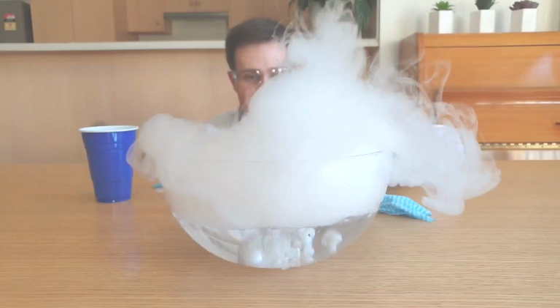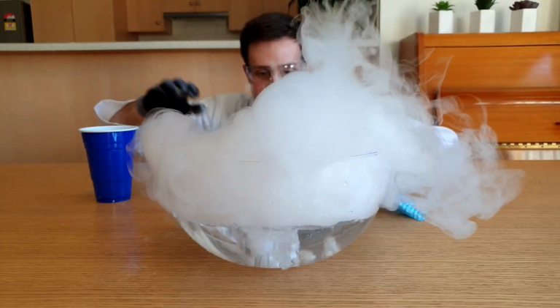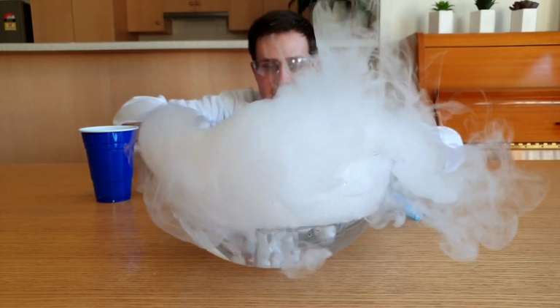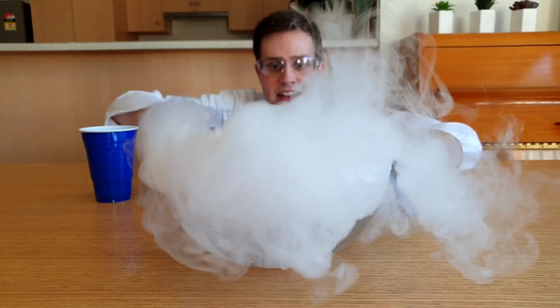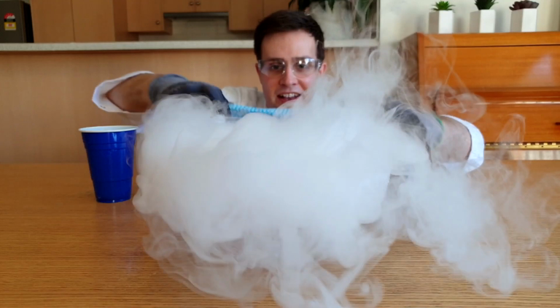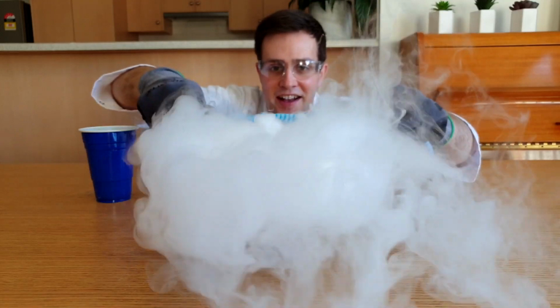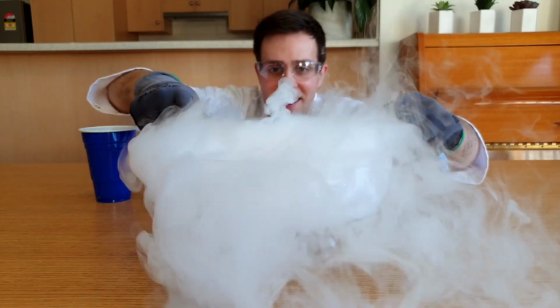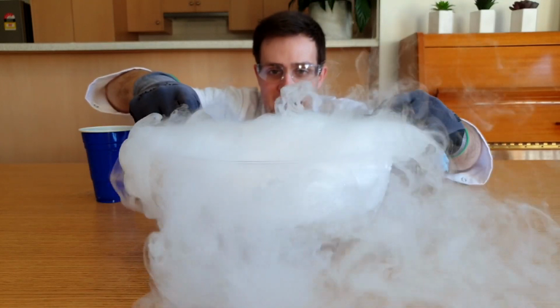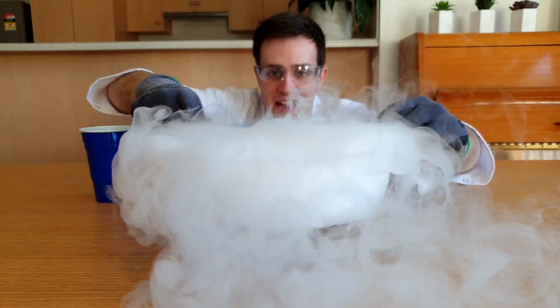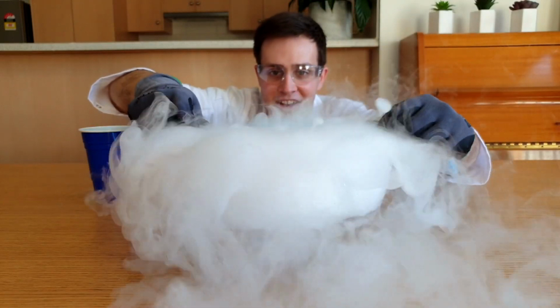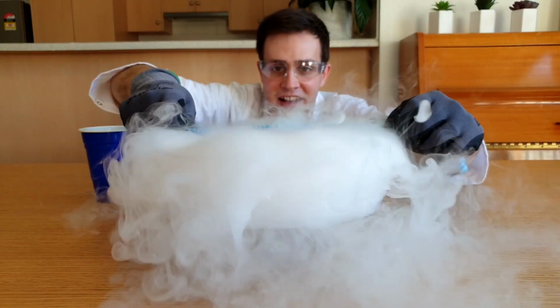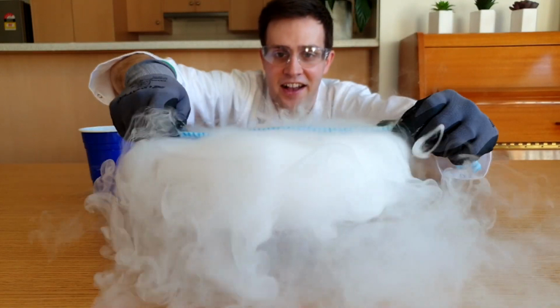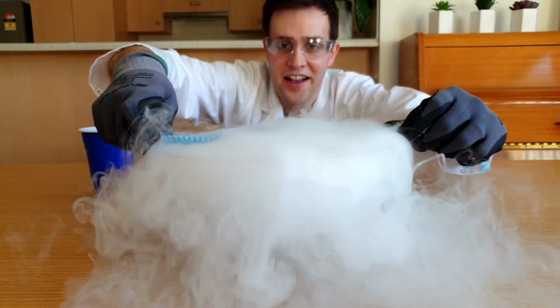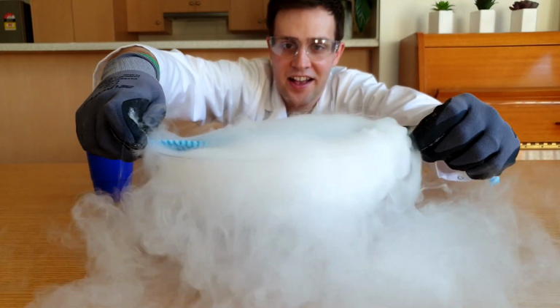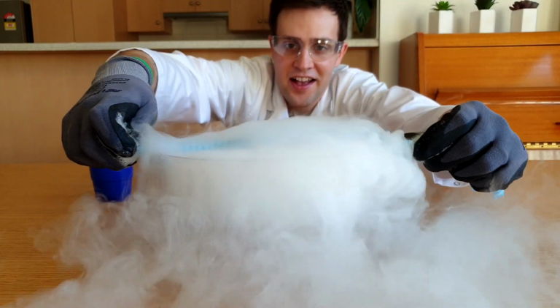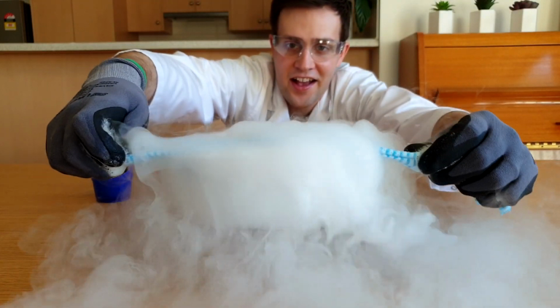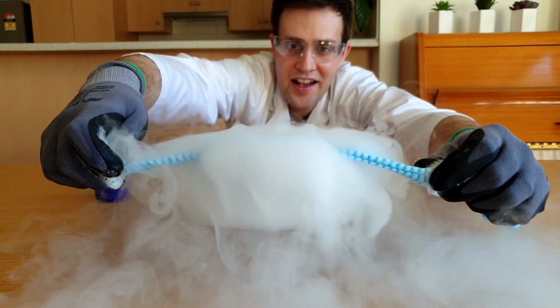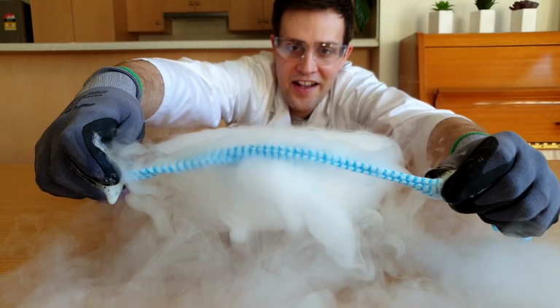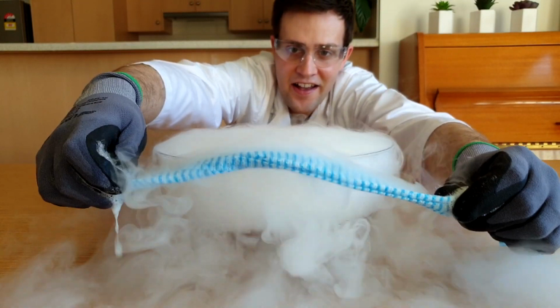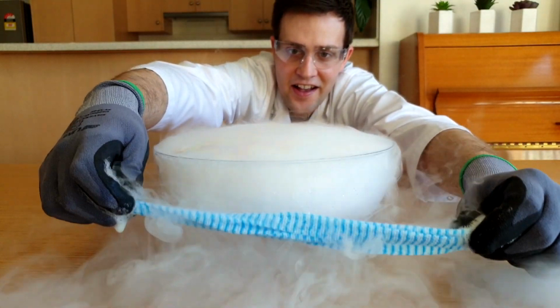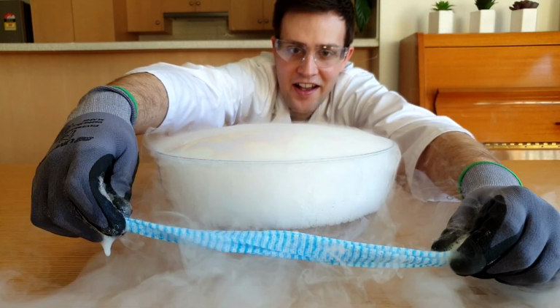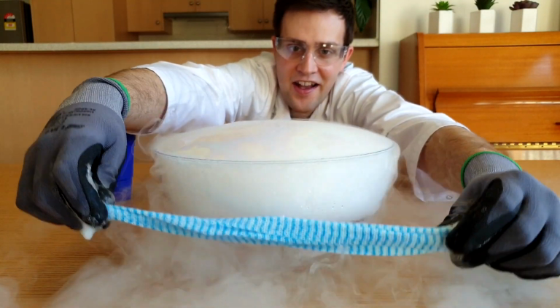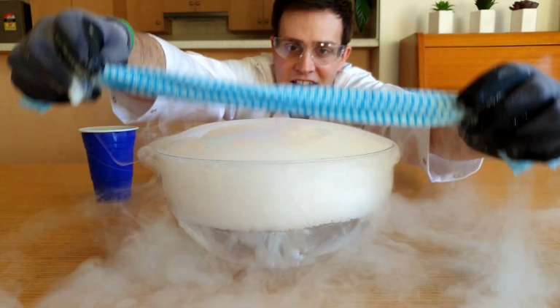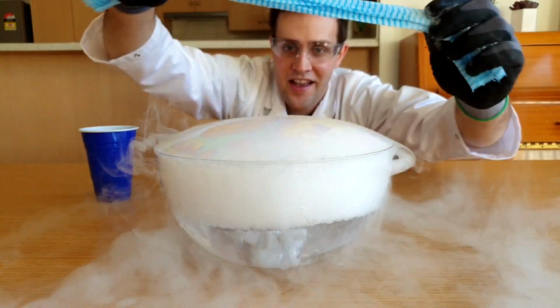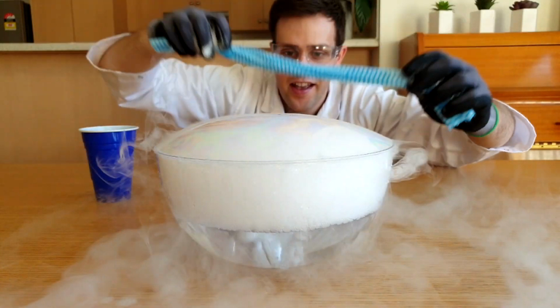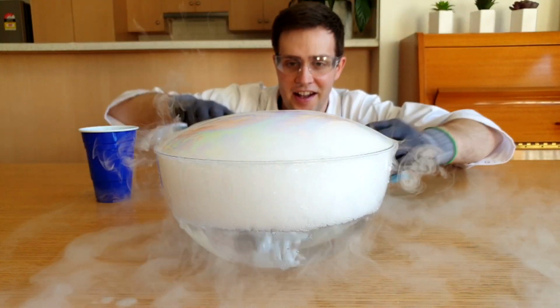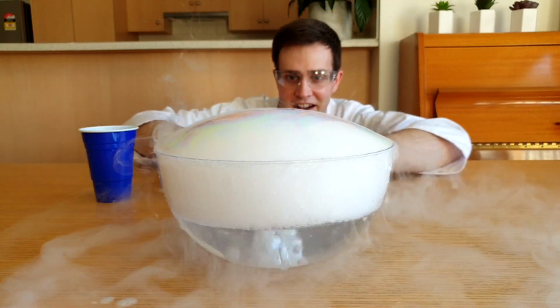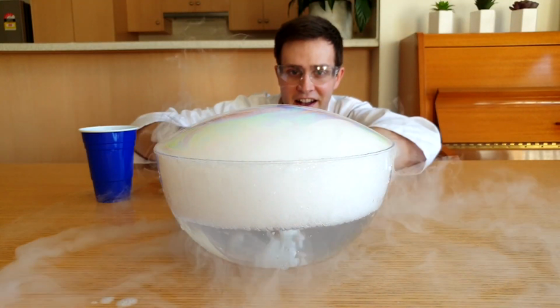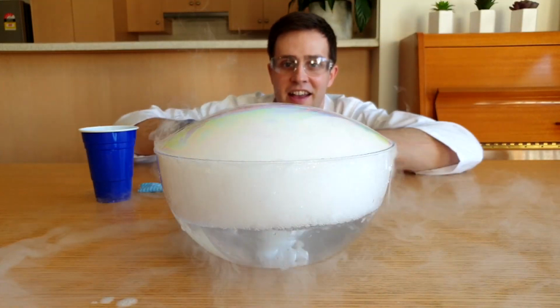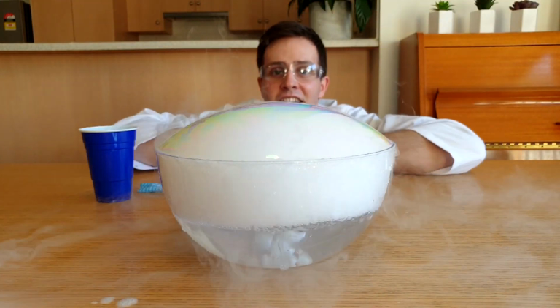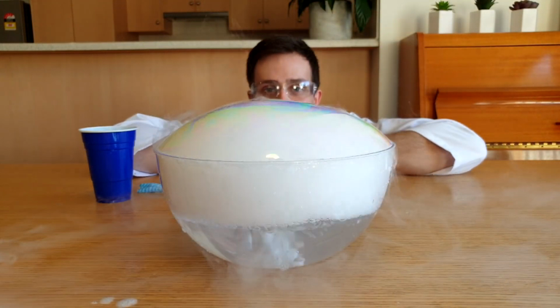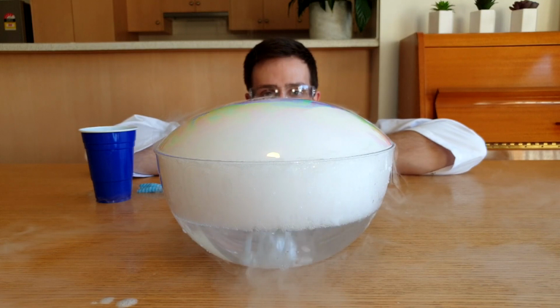Soak the cotton cloth in bubble mixture and then run this over the top of the bowl to trap all of the fog in a giant bubble!